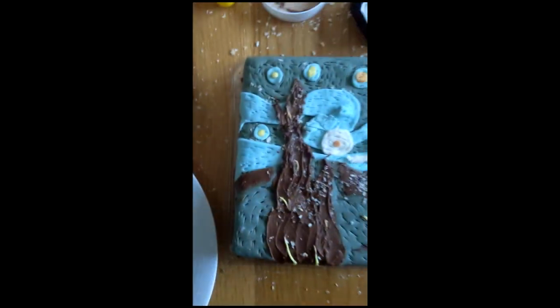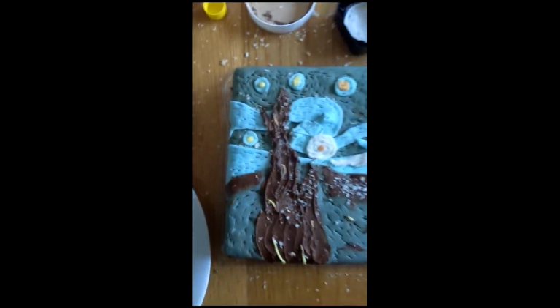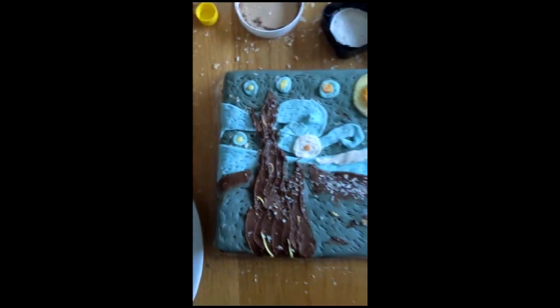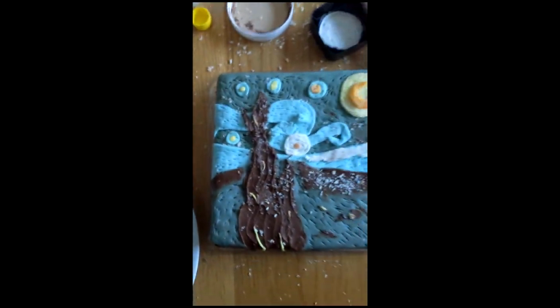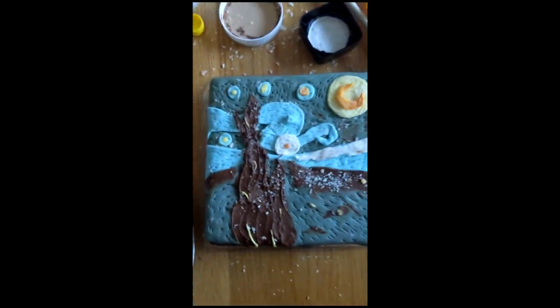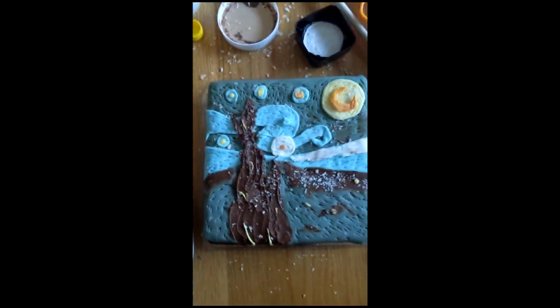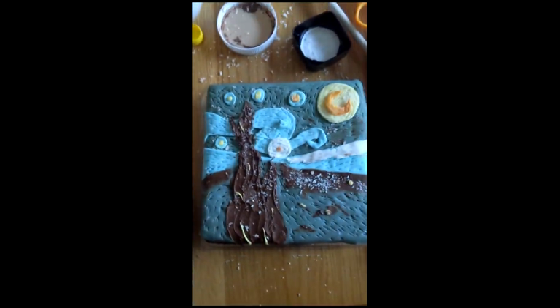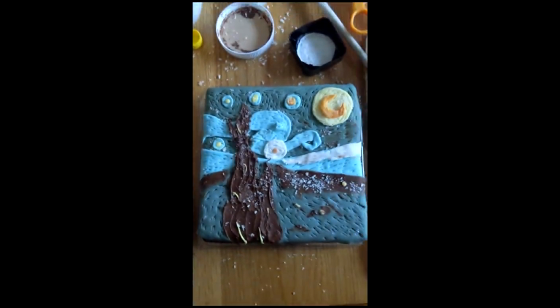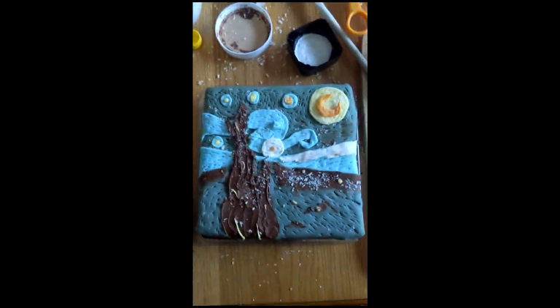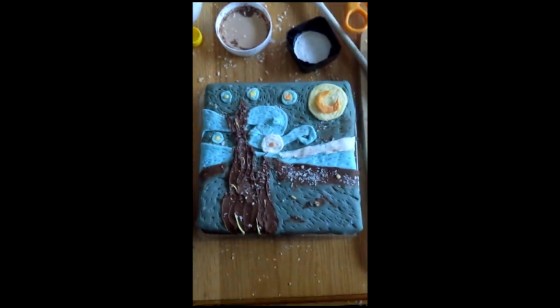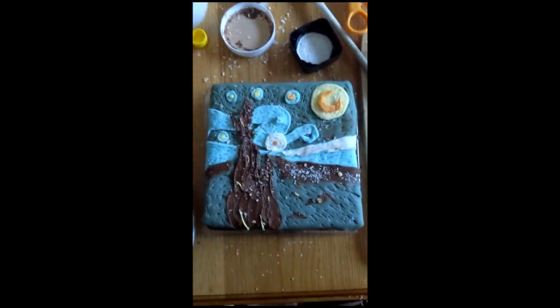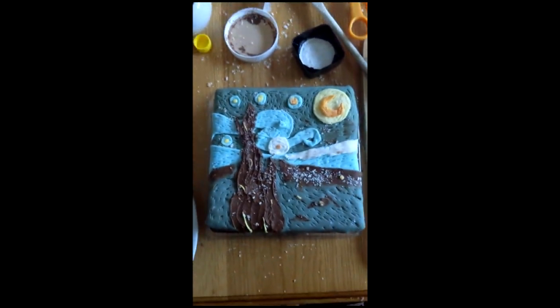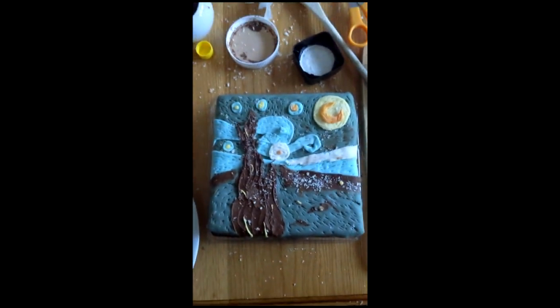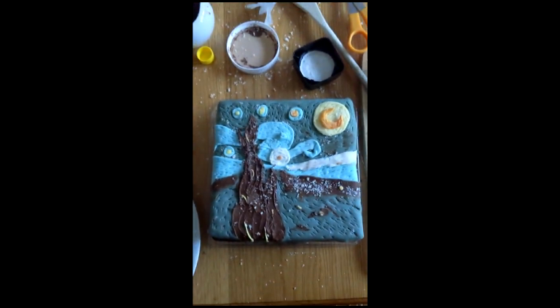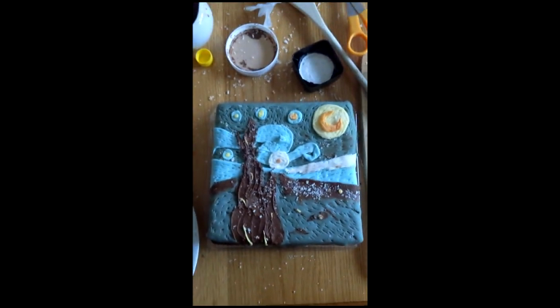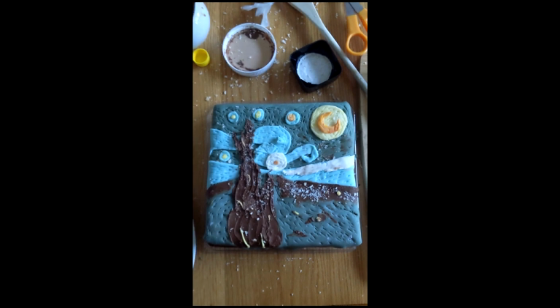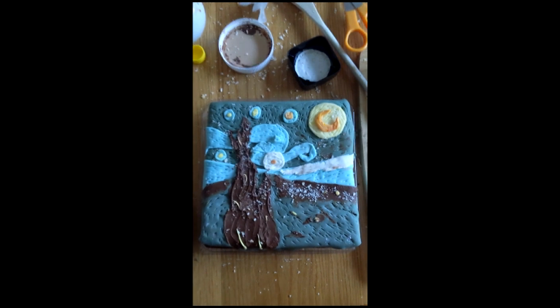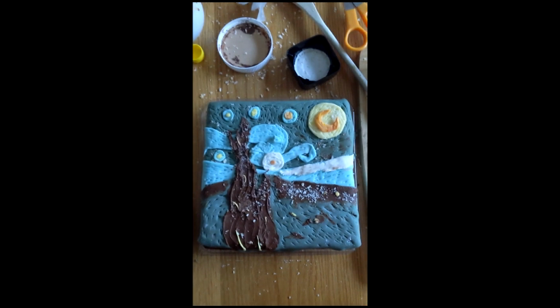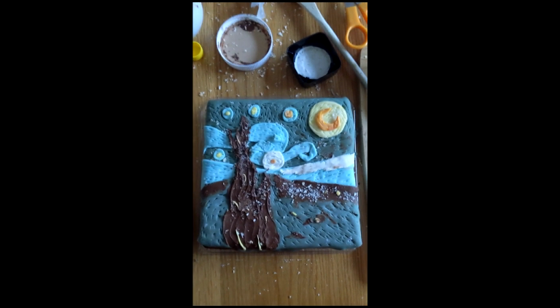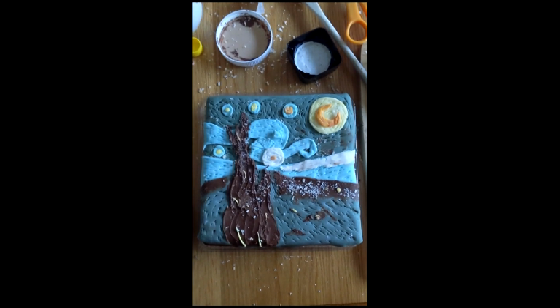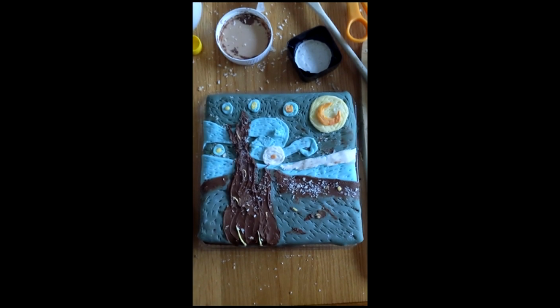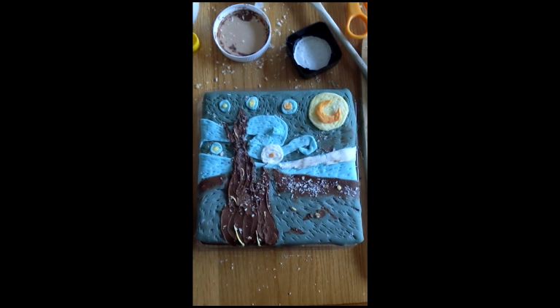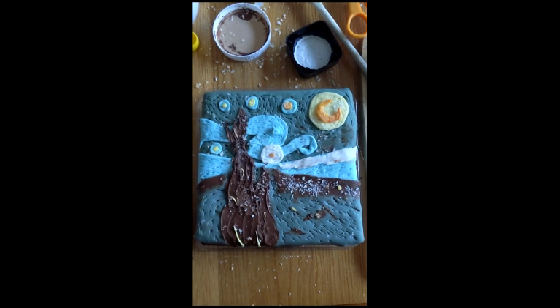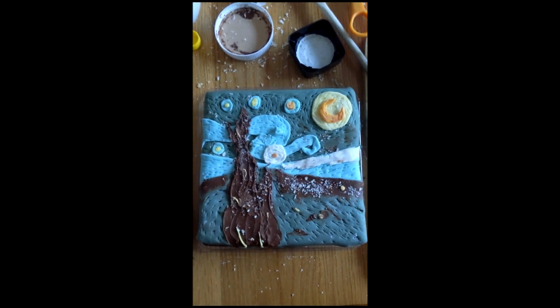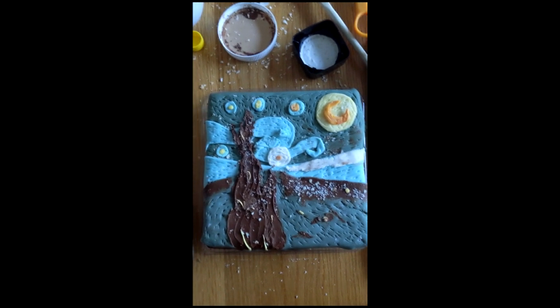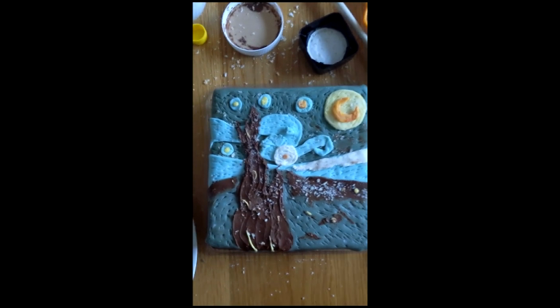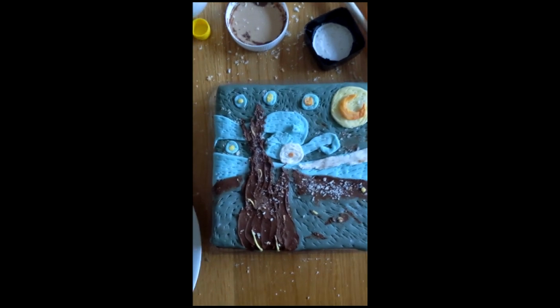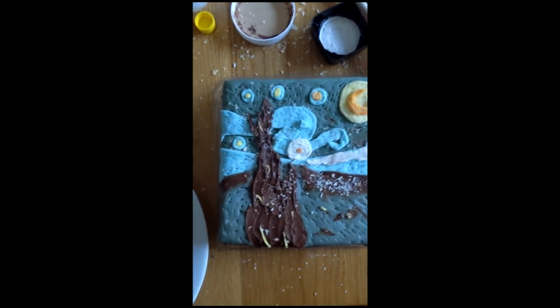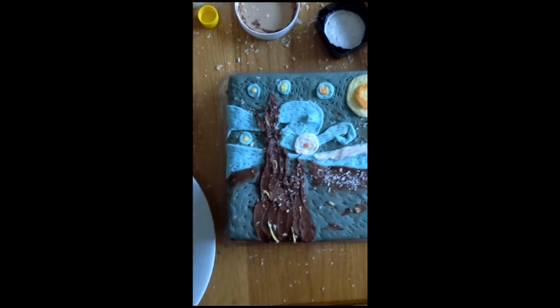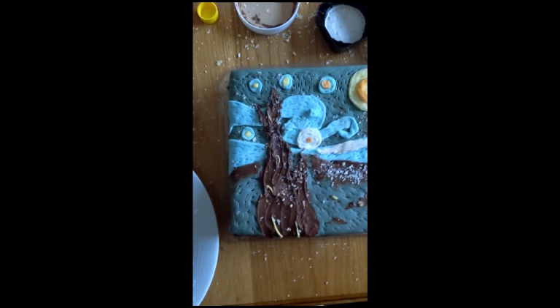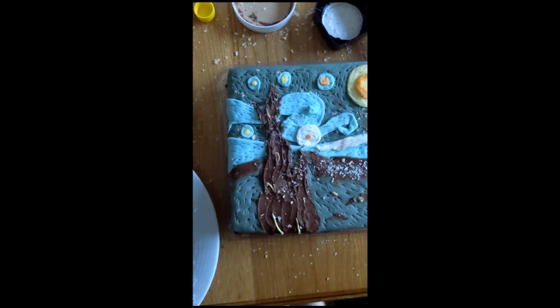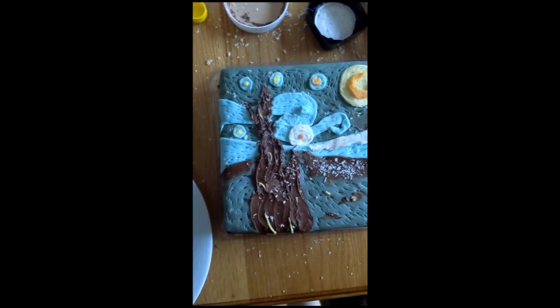Oh my goodness, so good. Wow, look at that texture.